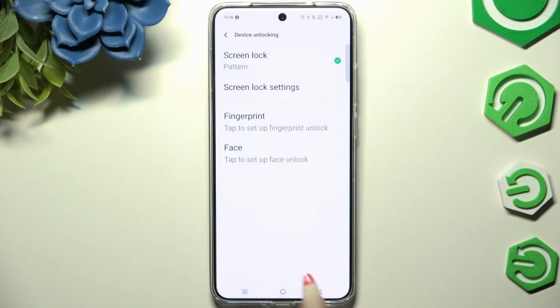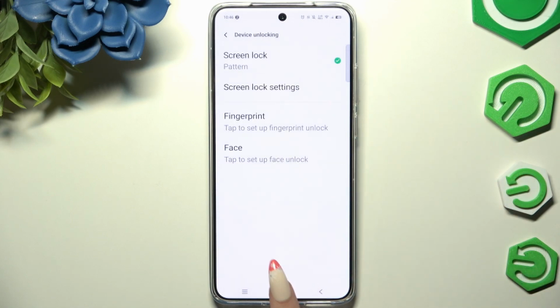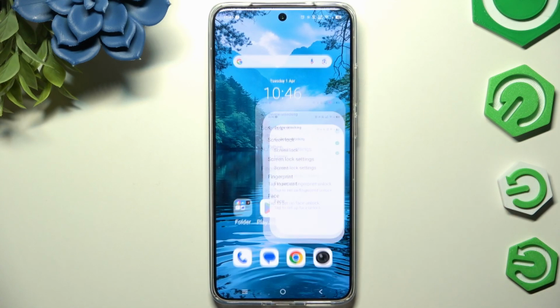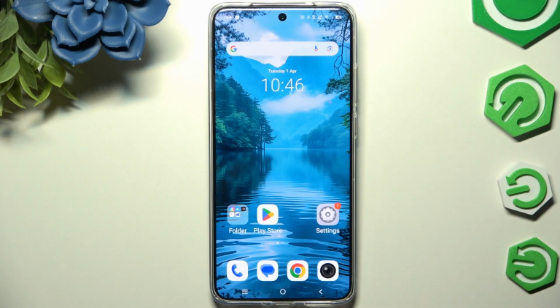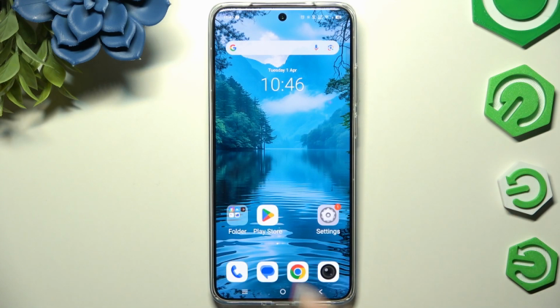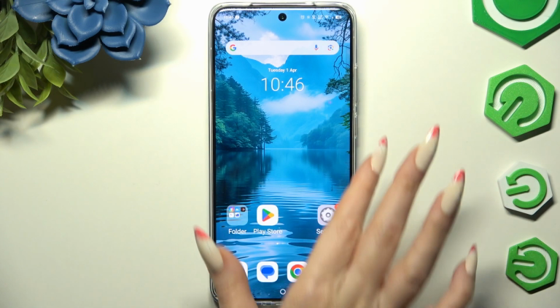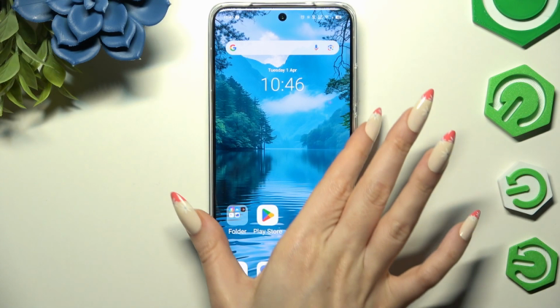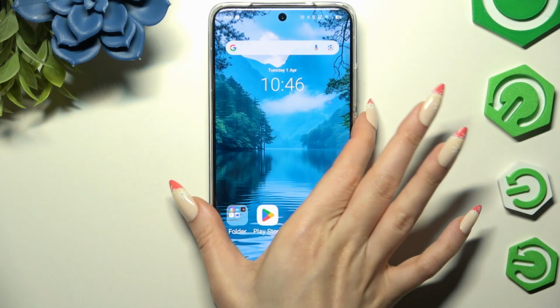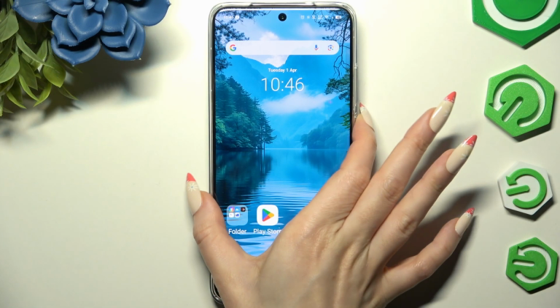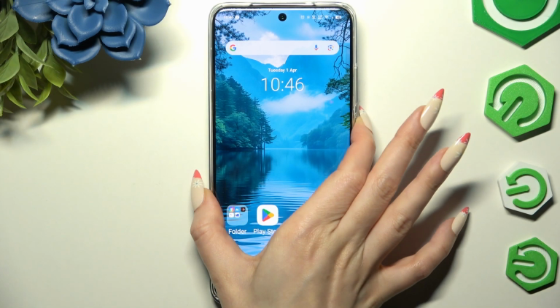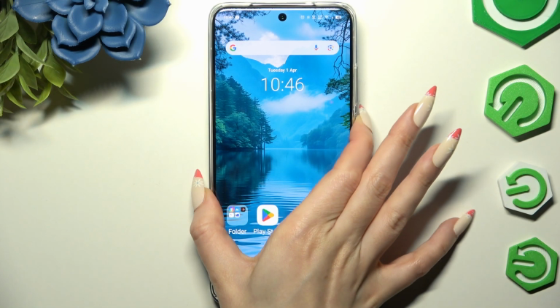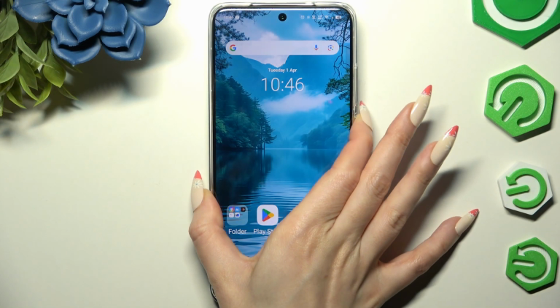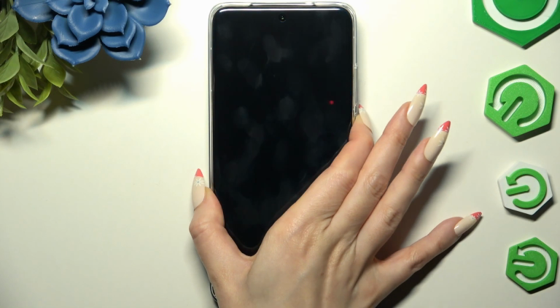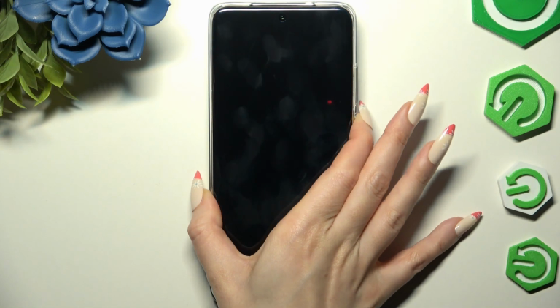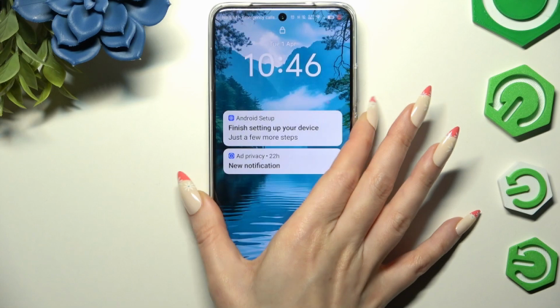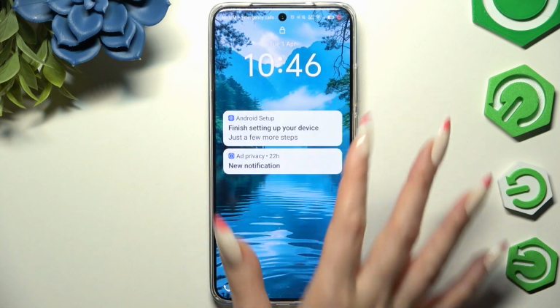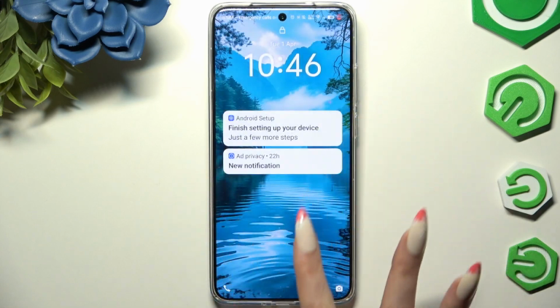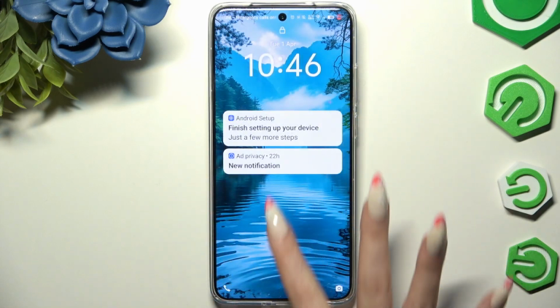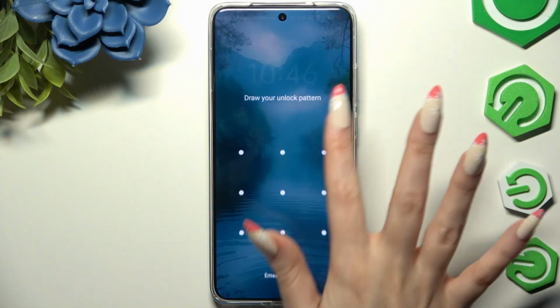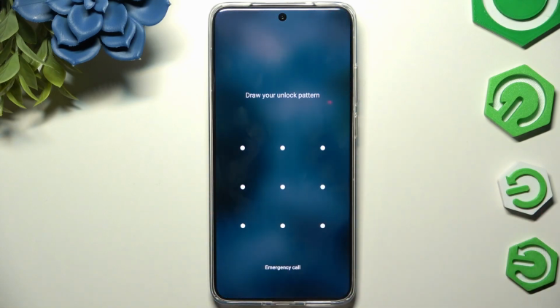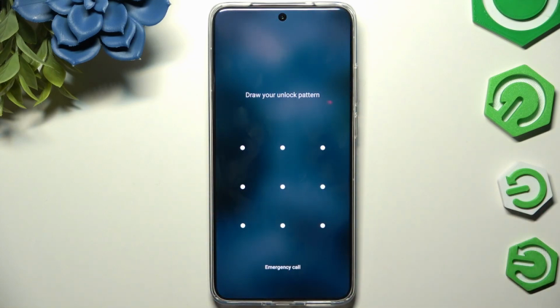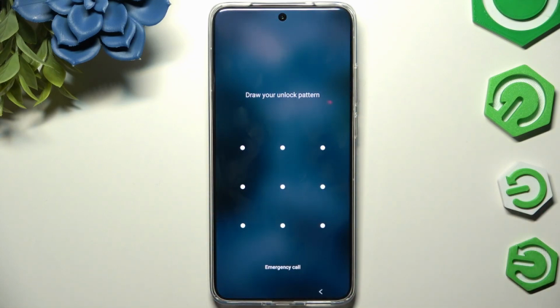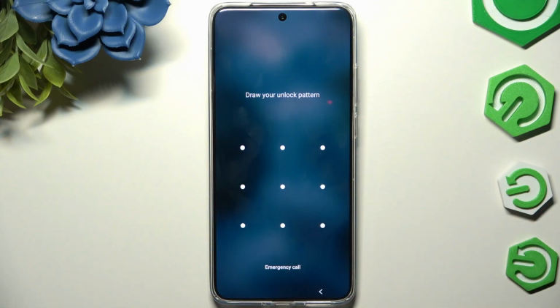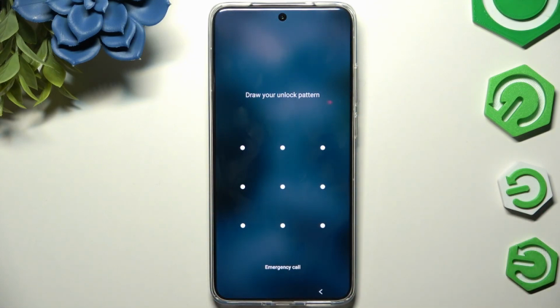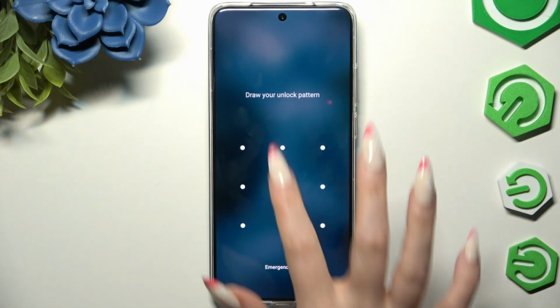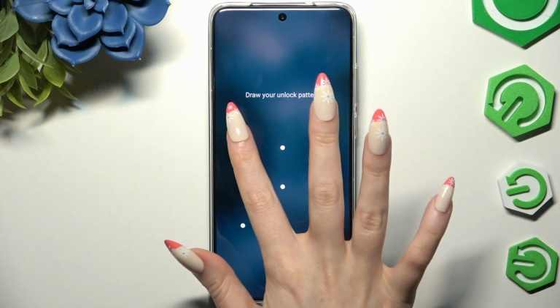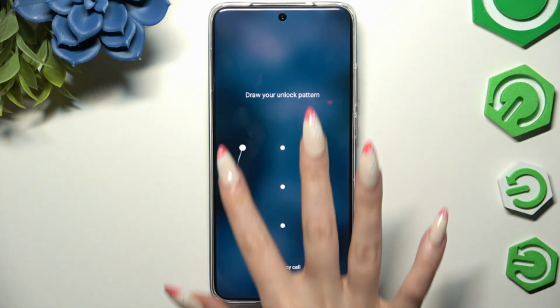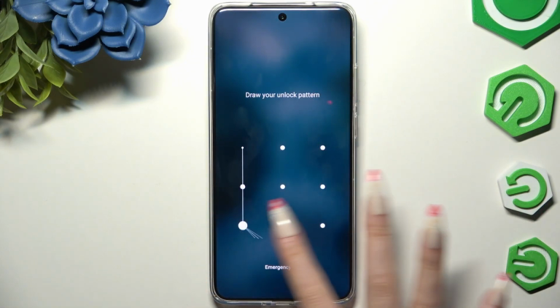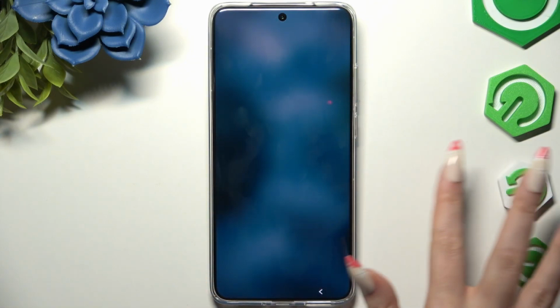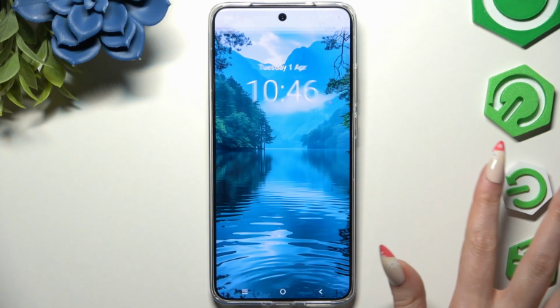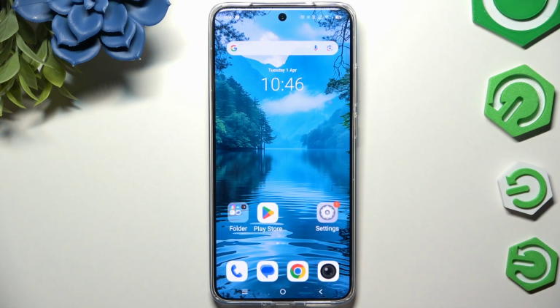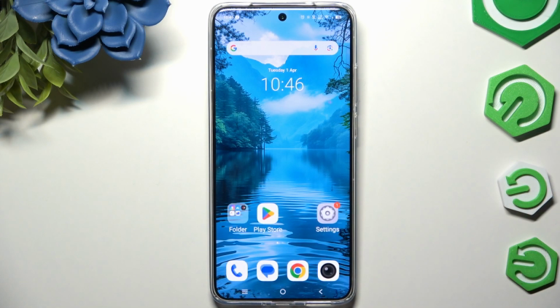Now when I switch off my screen and turn it back on, I can see that the pattern is required.